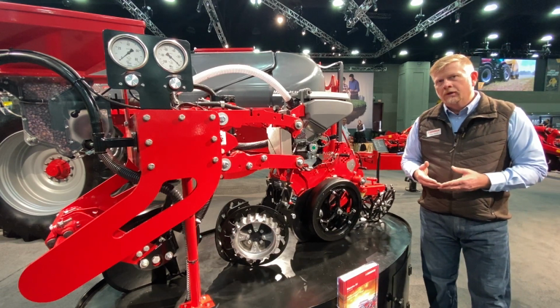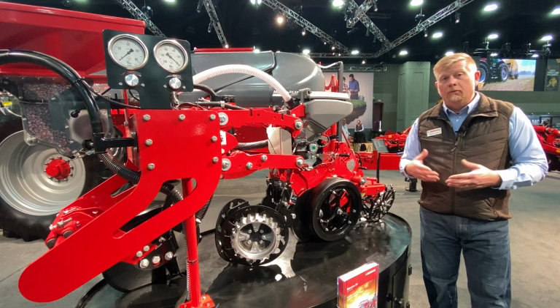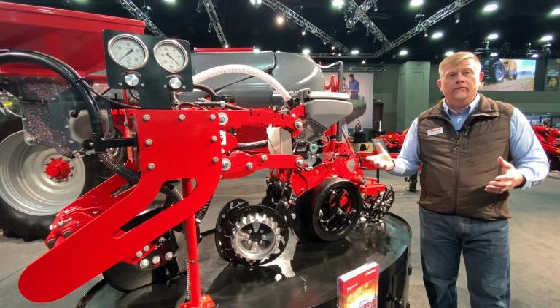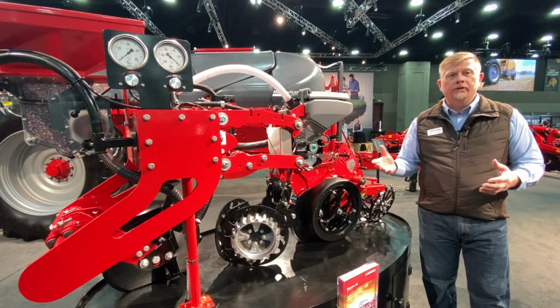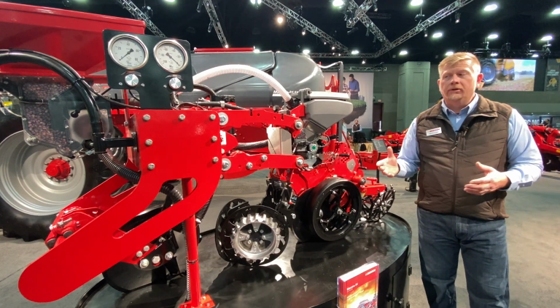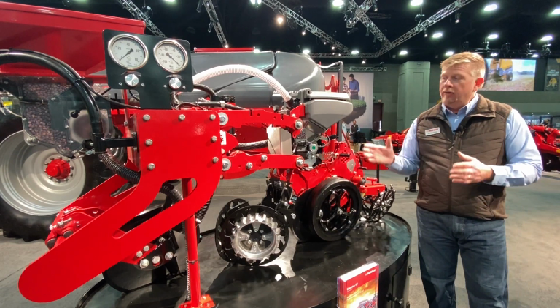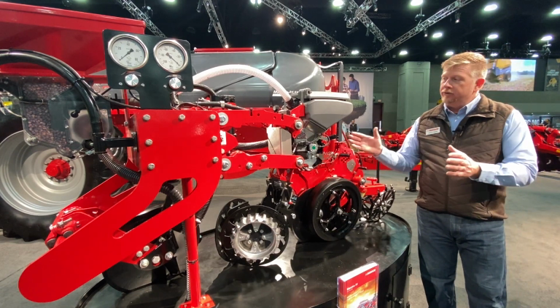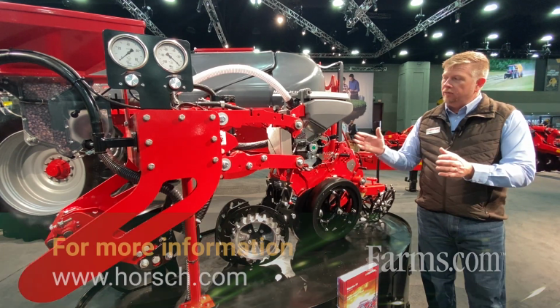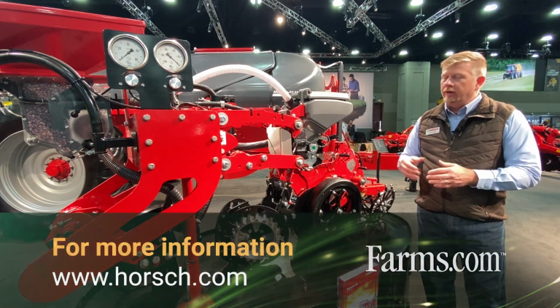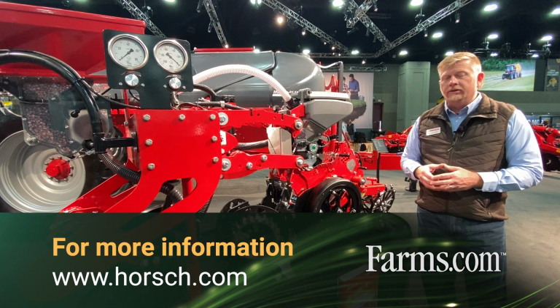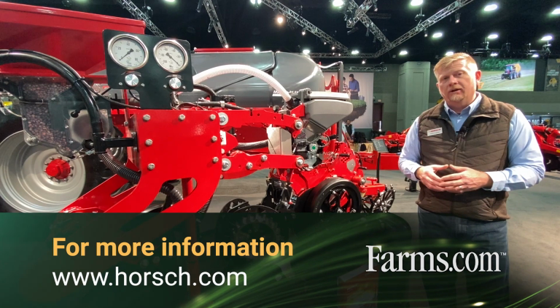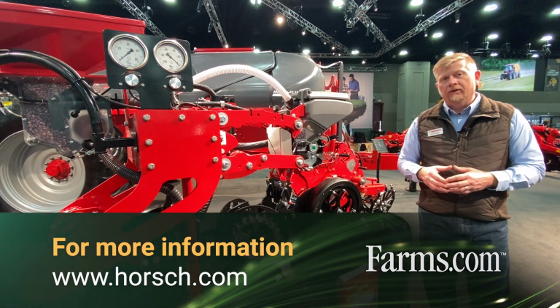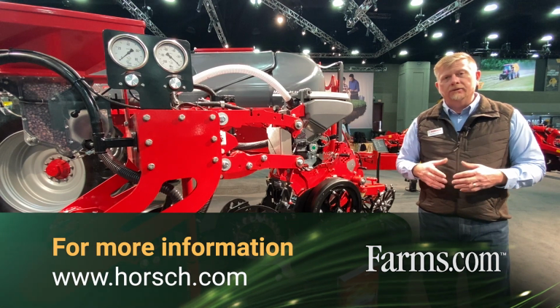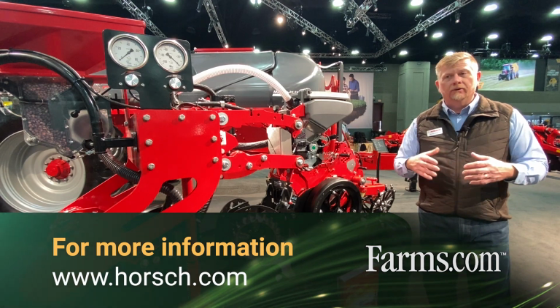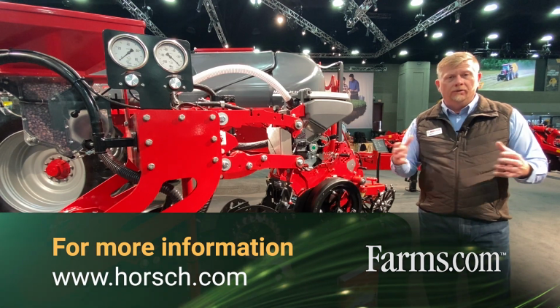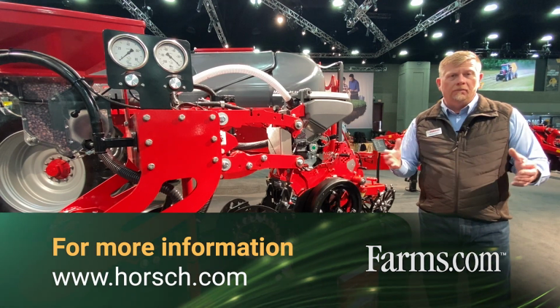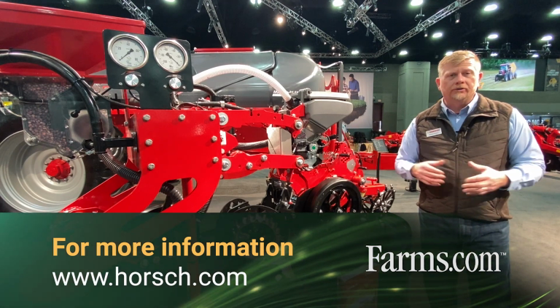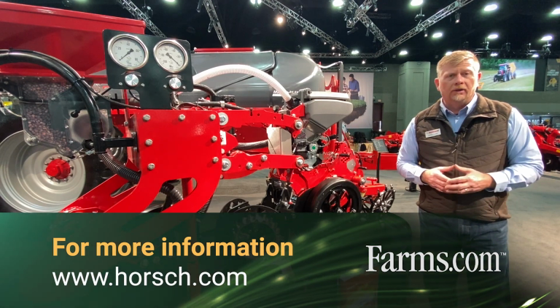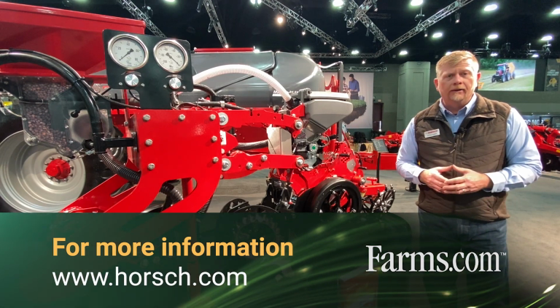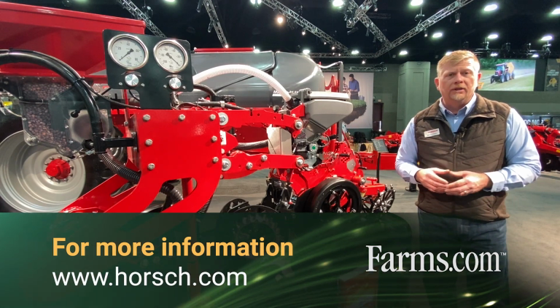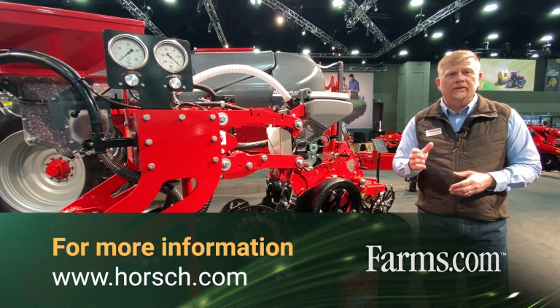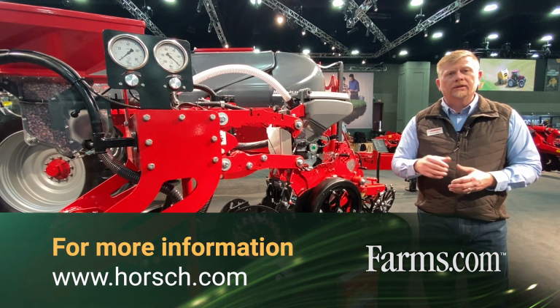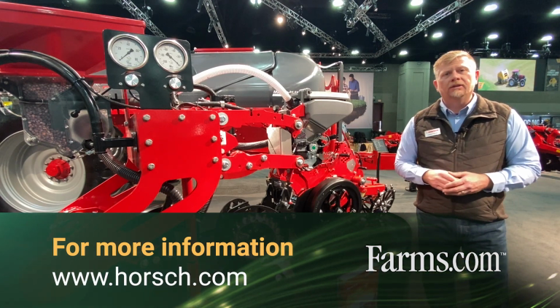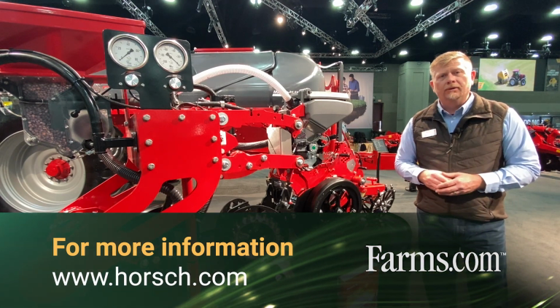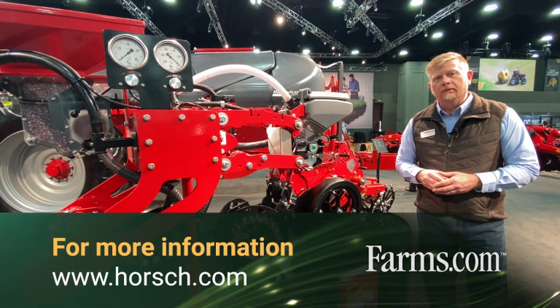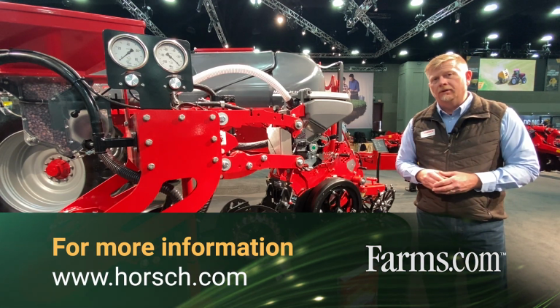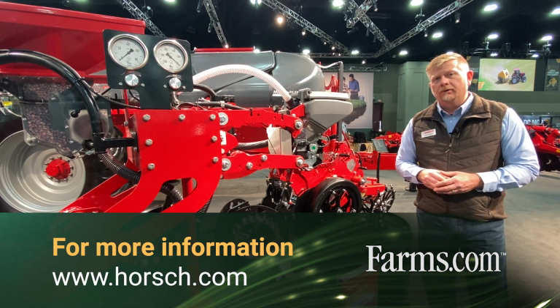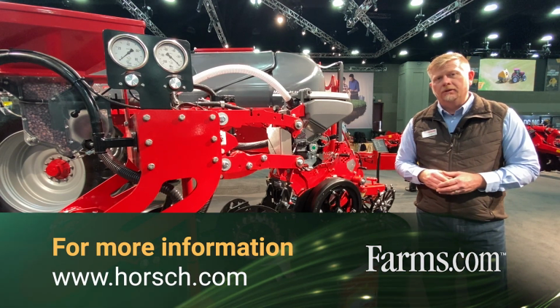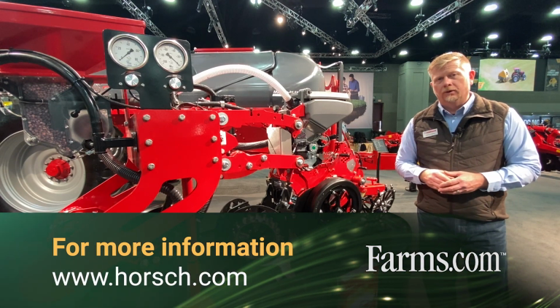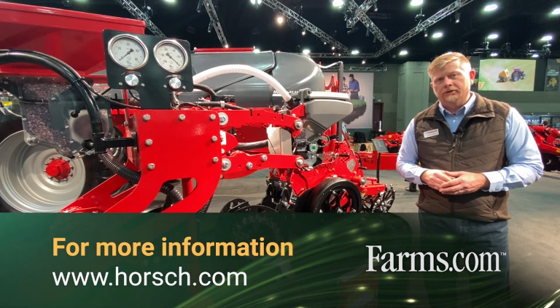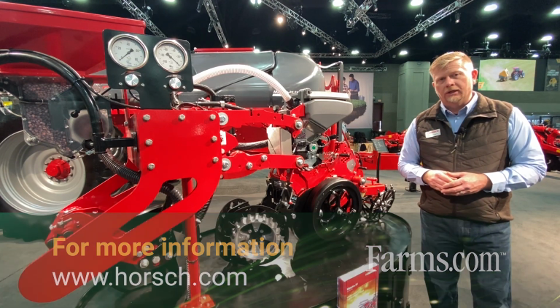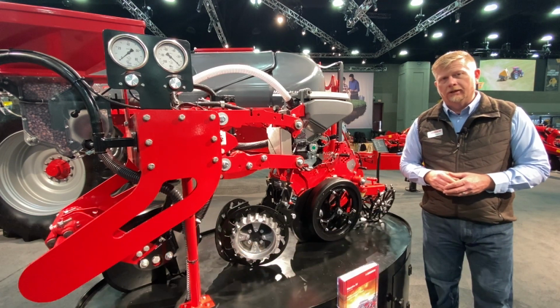For more information on the Maestro row unit and the full Maestro line, please visit us at www.horsch.com.